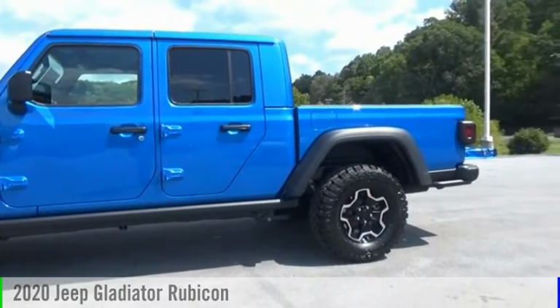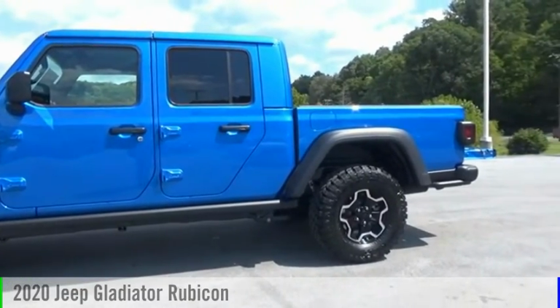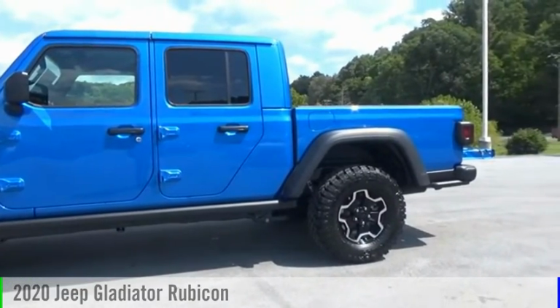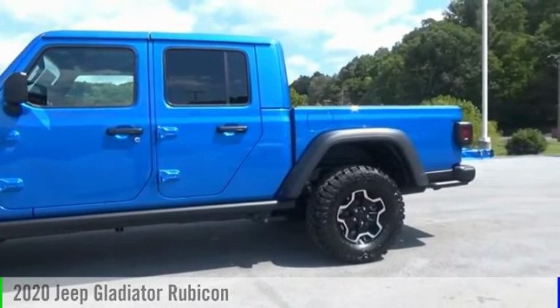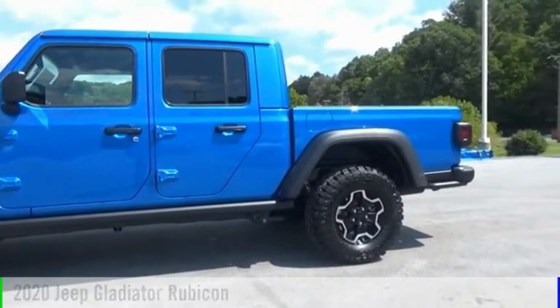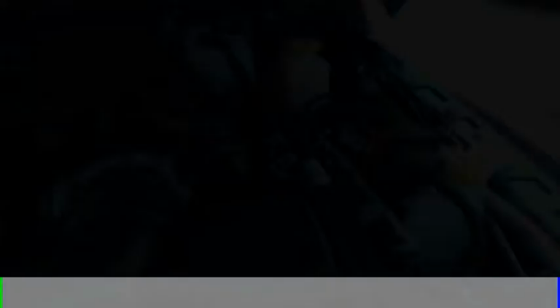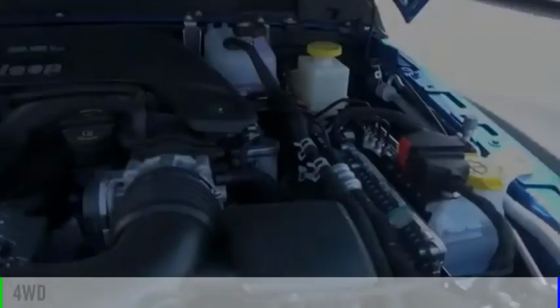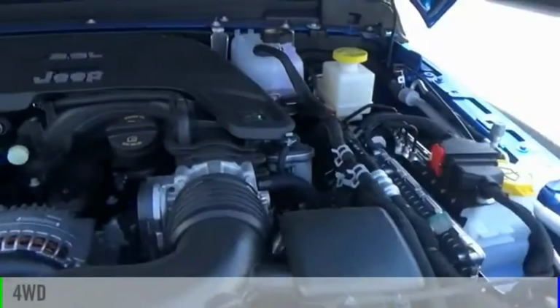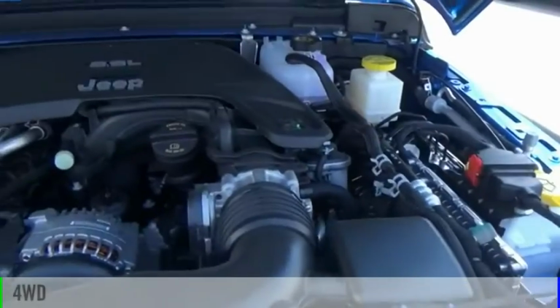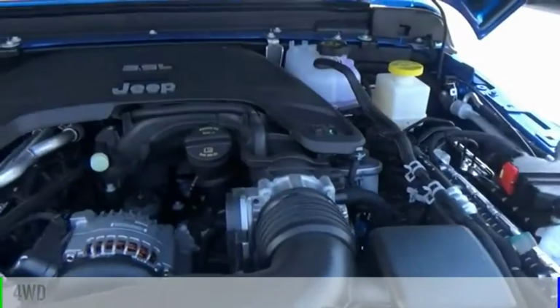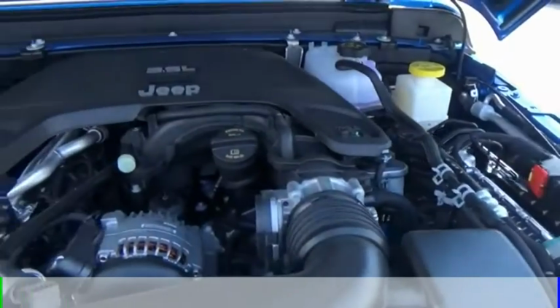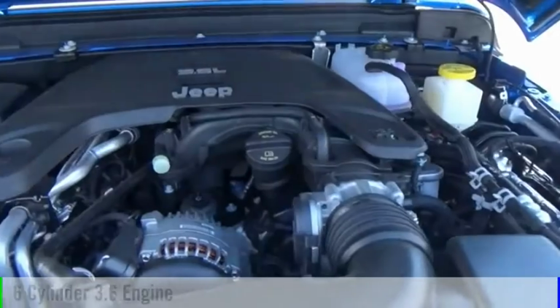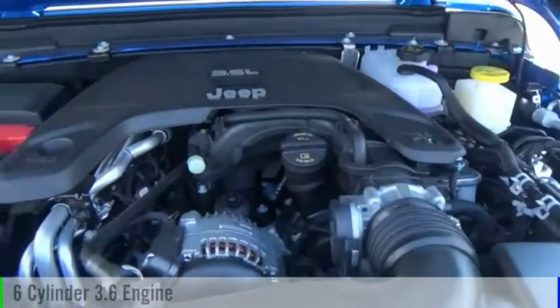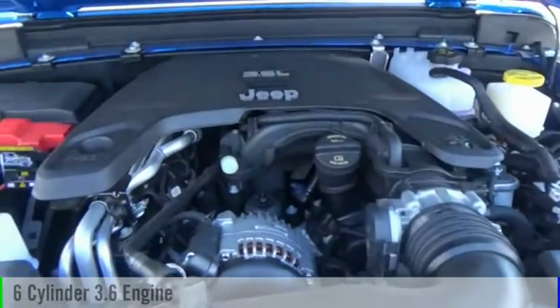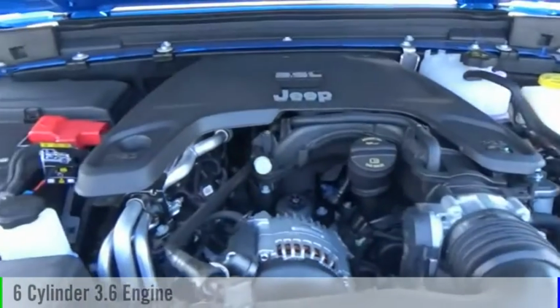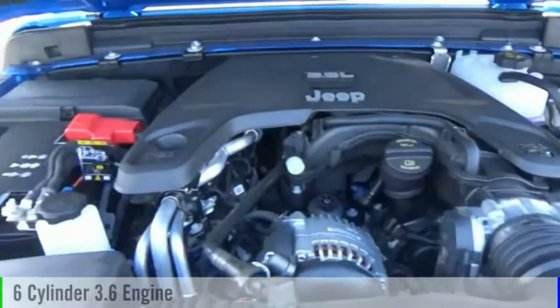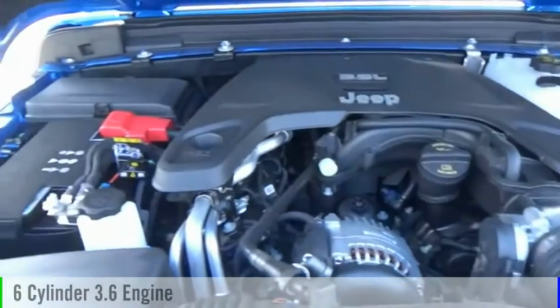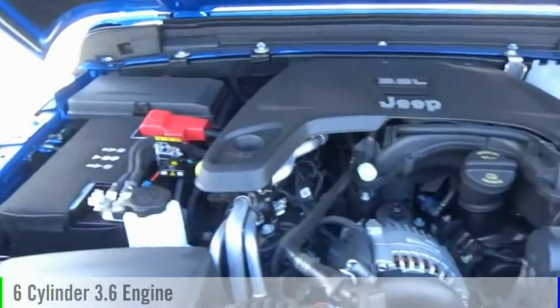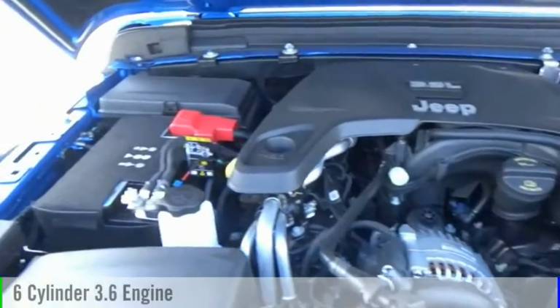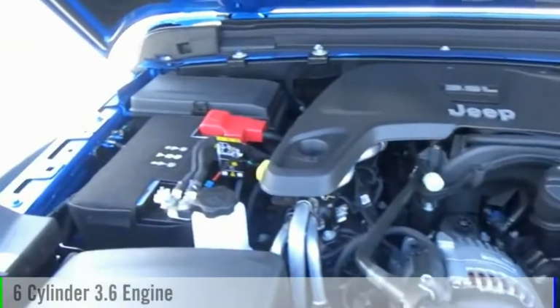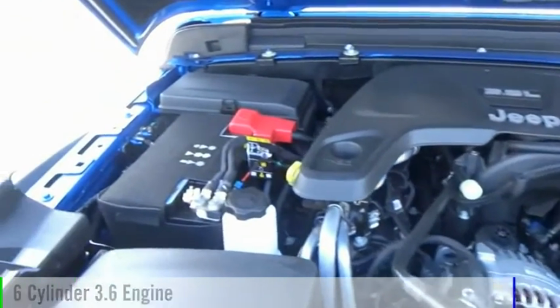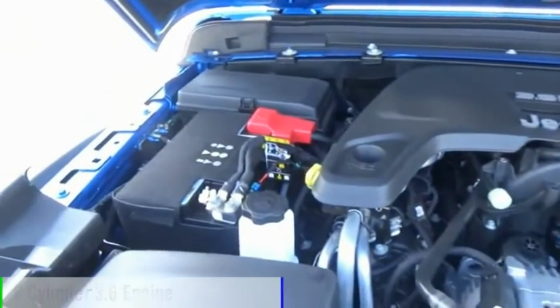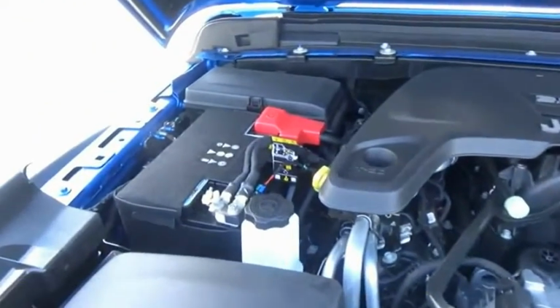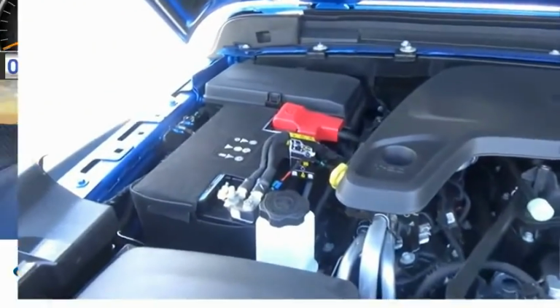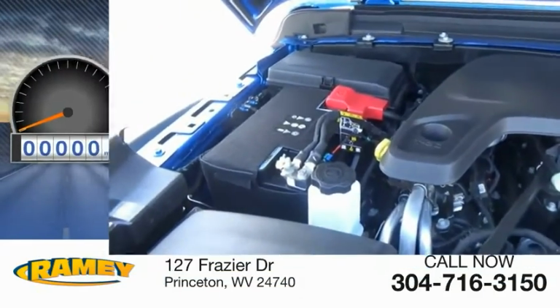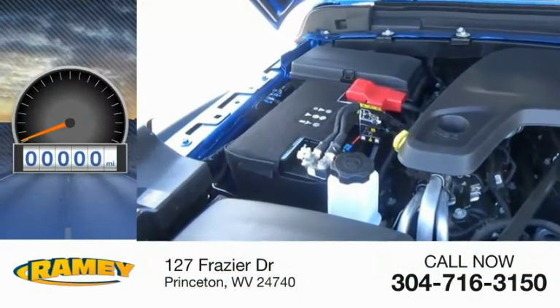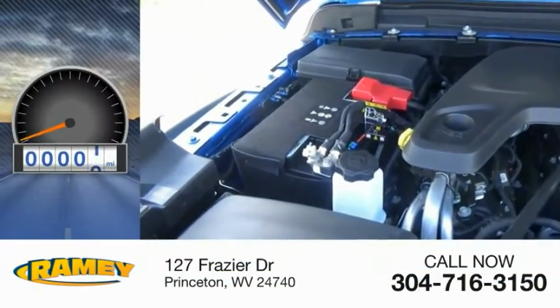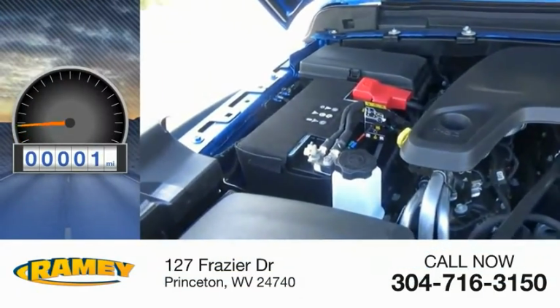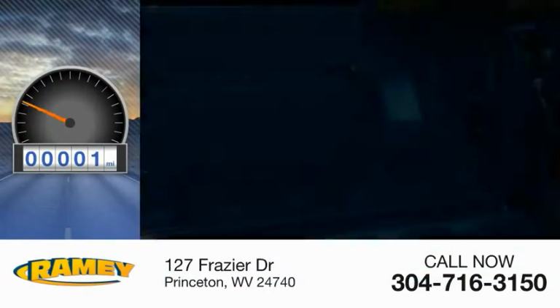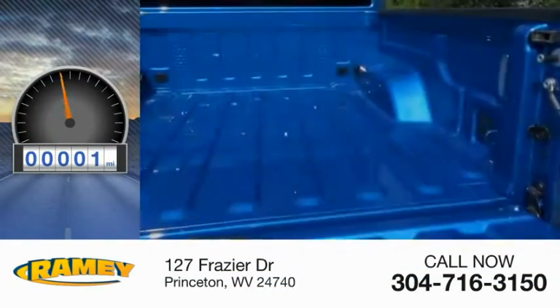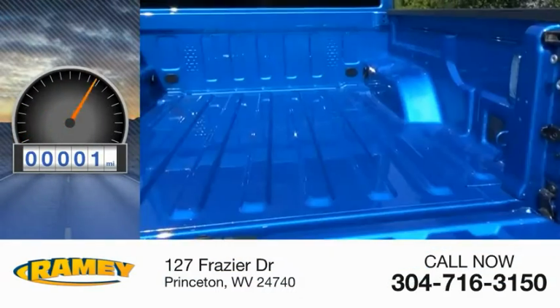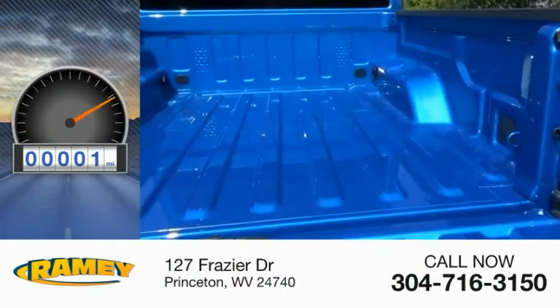This vehicle is powered by a four-wheel drive, six-cylinder, 3.6-liter engine. This vehicle has less than 100 miles.